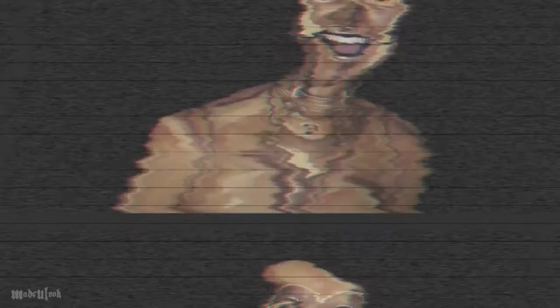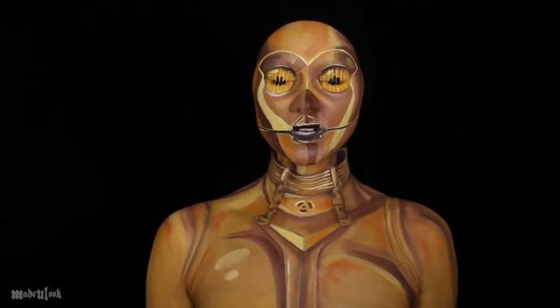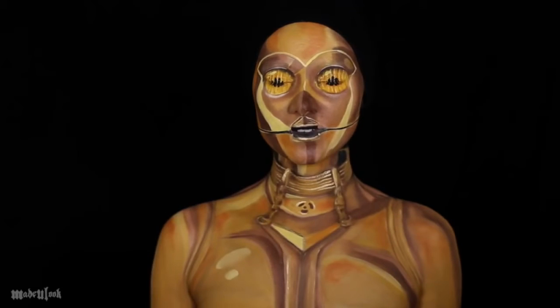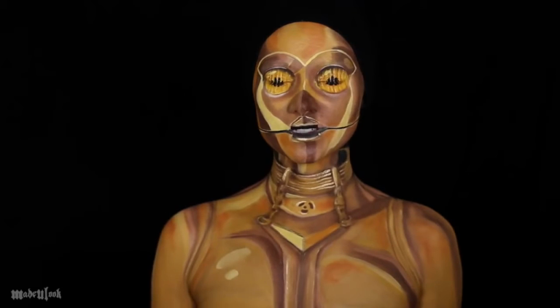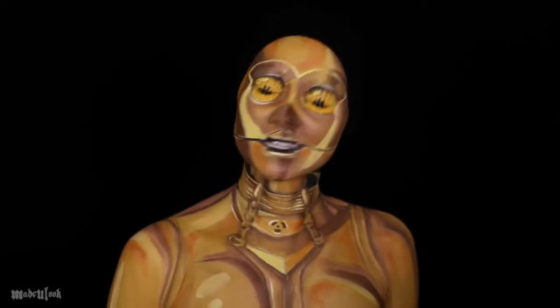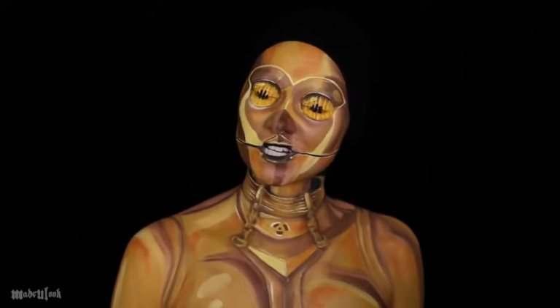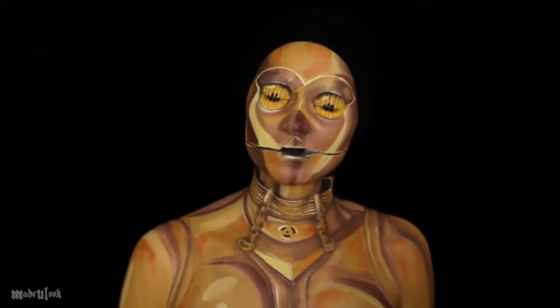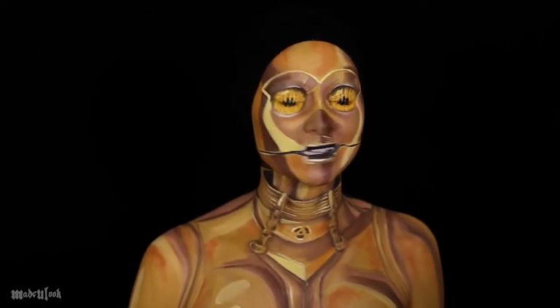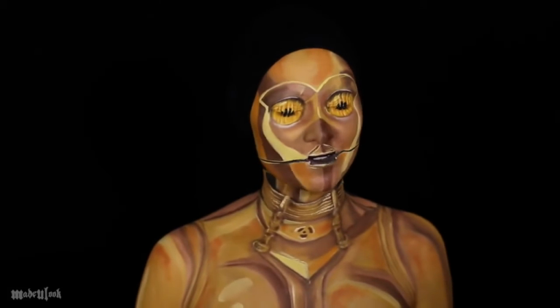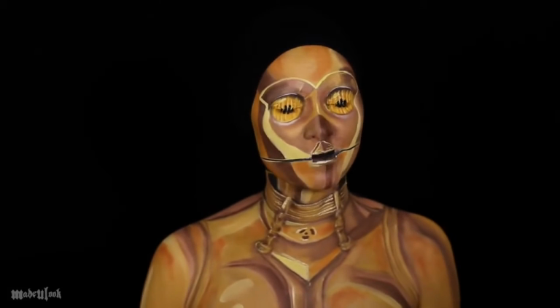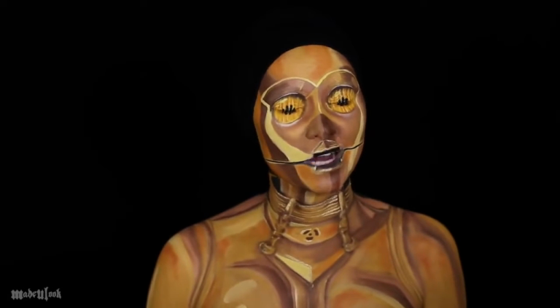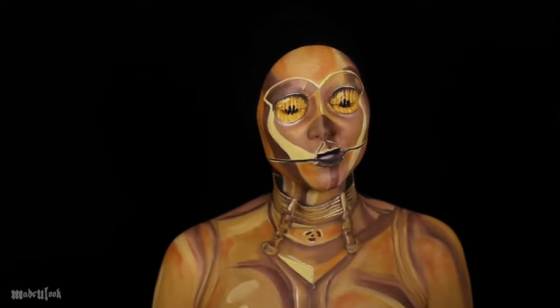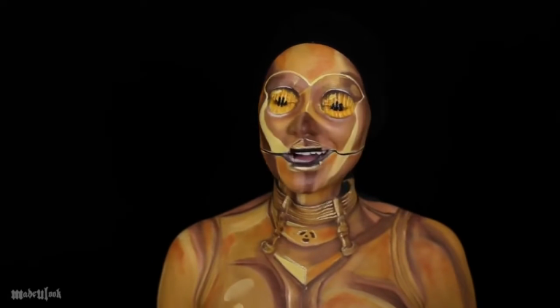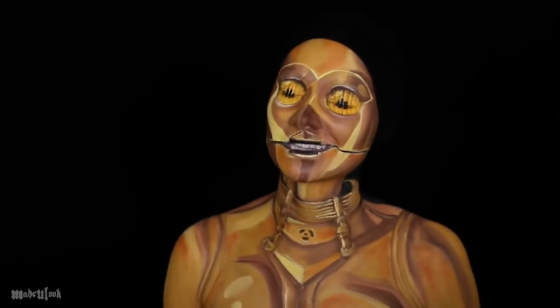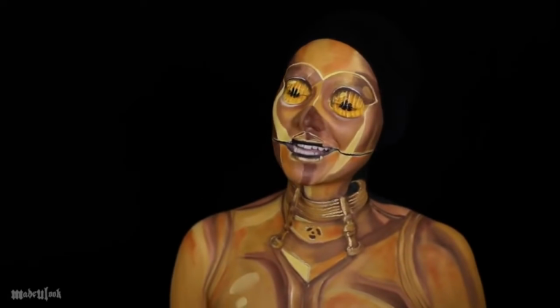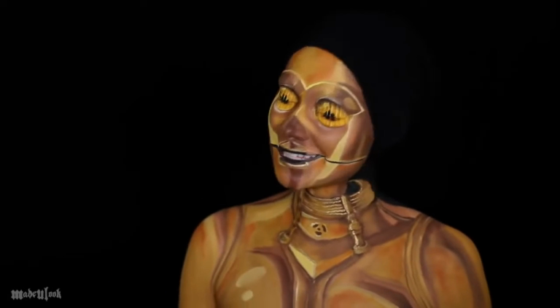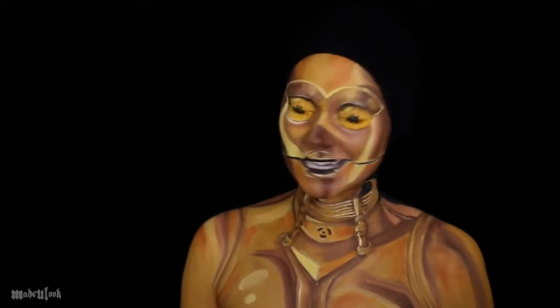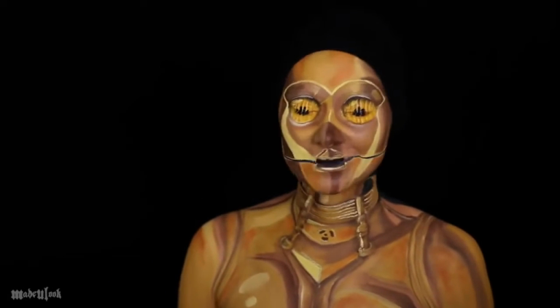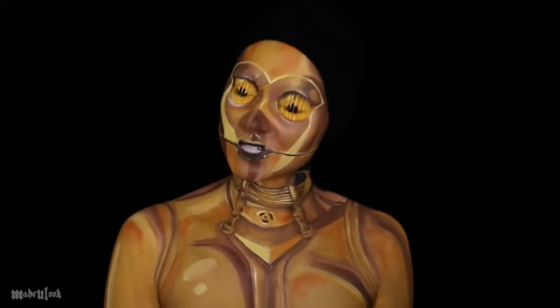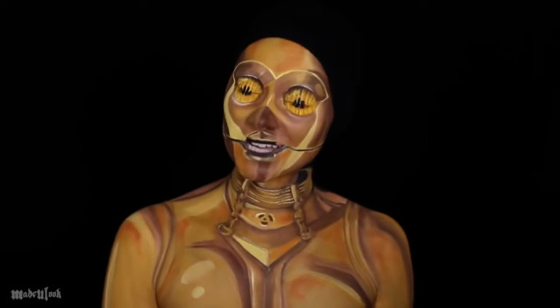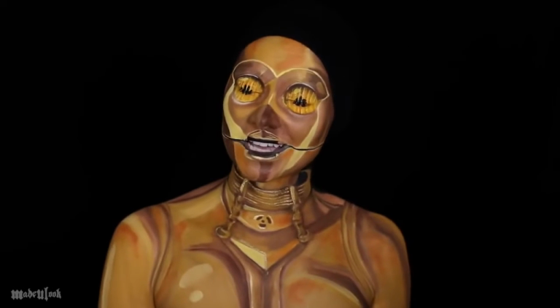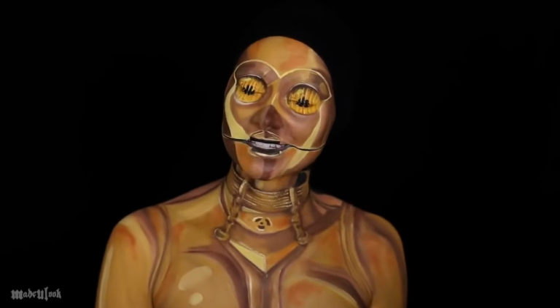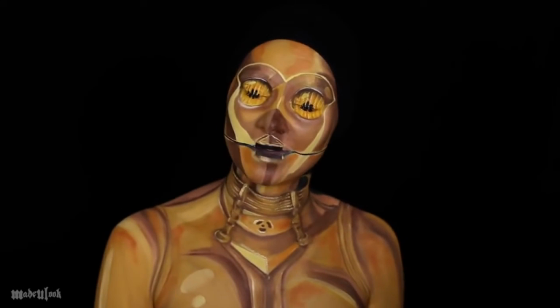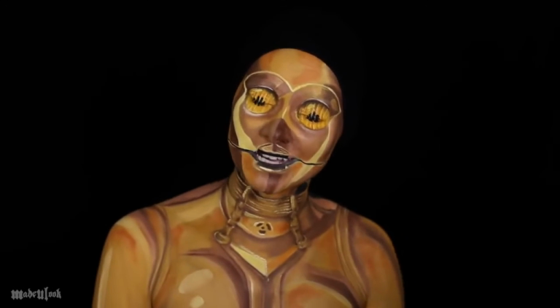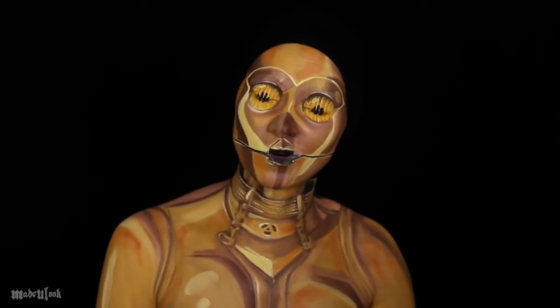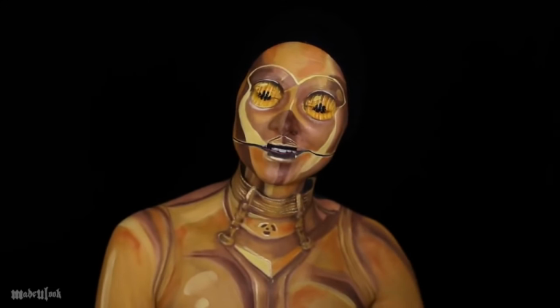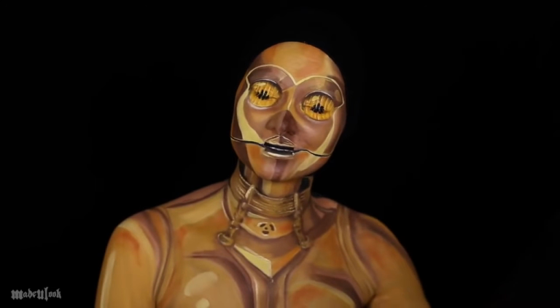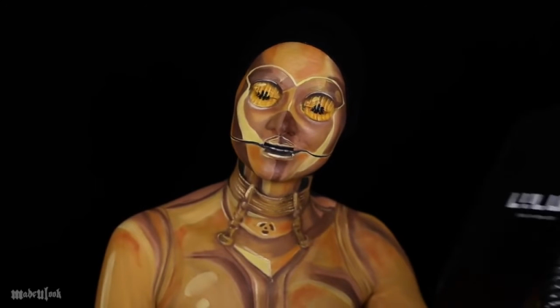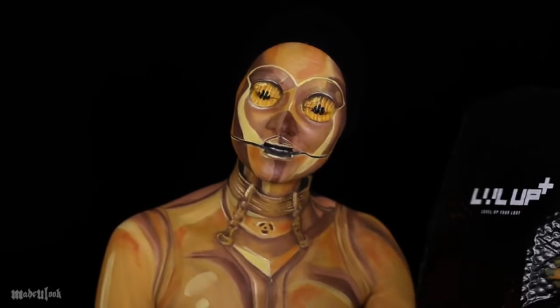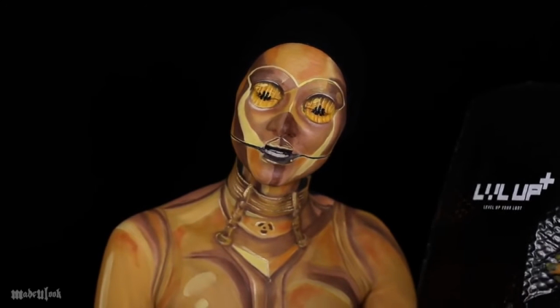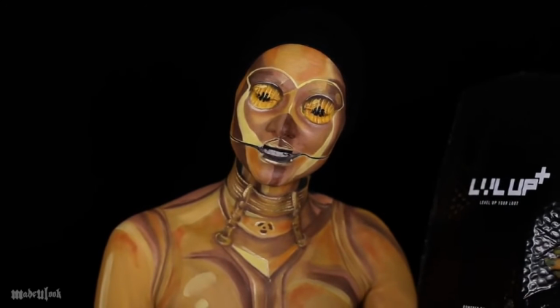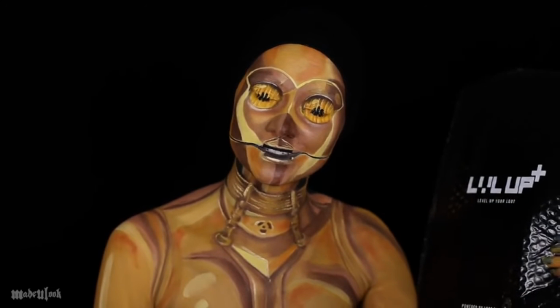Good evening. Since I shared my last bag with you guys last time, and you guys asked to see my next one, here it is.